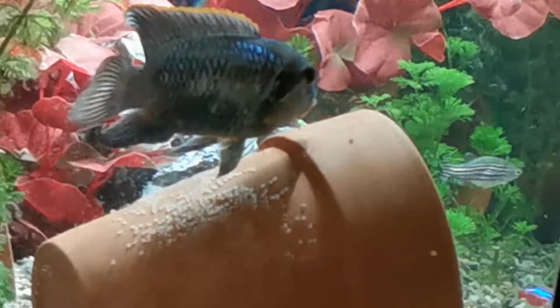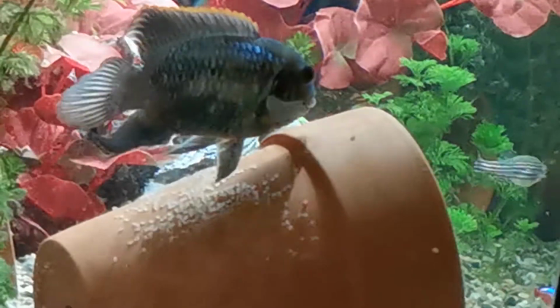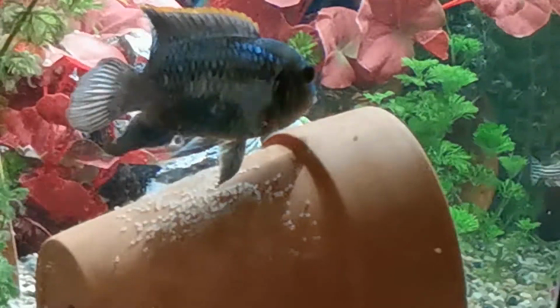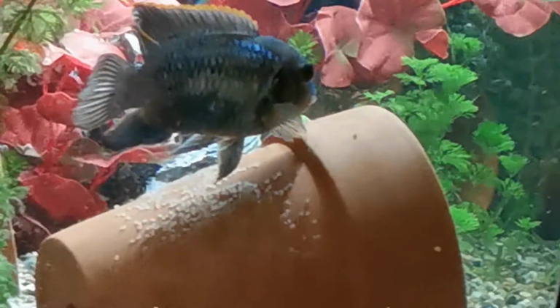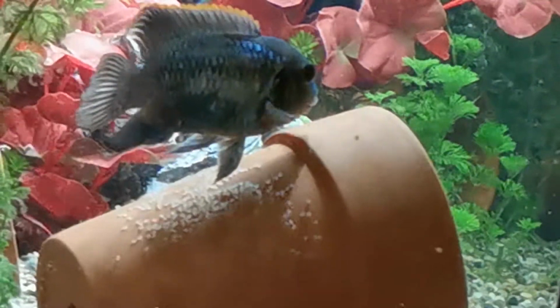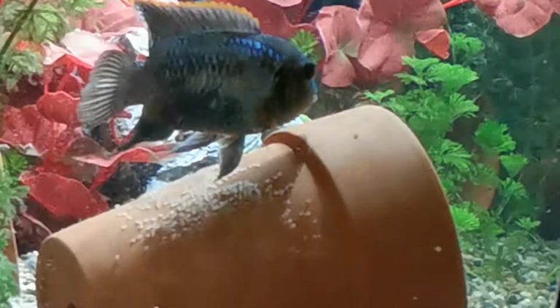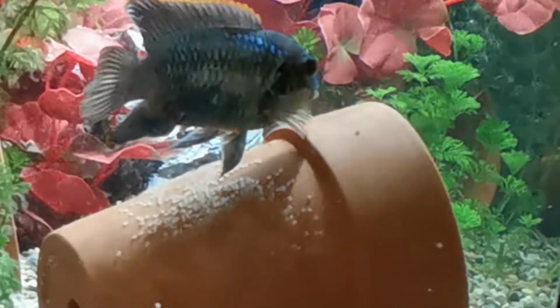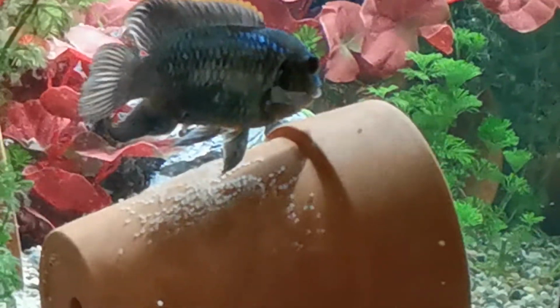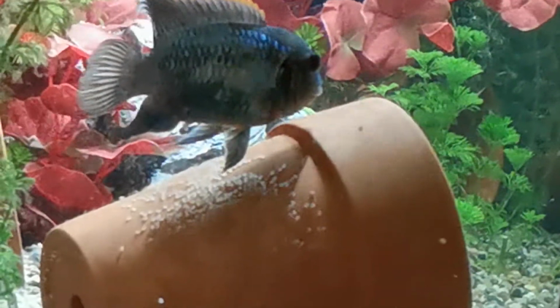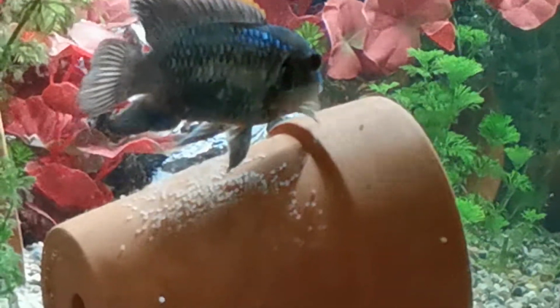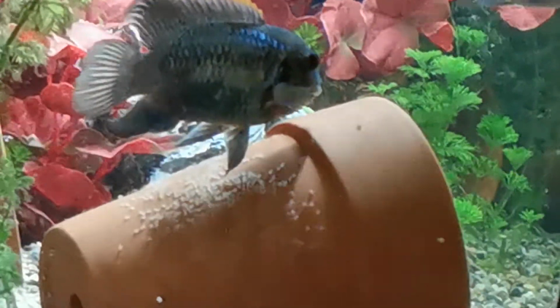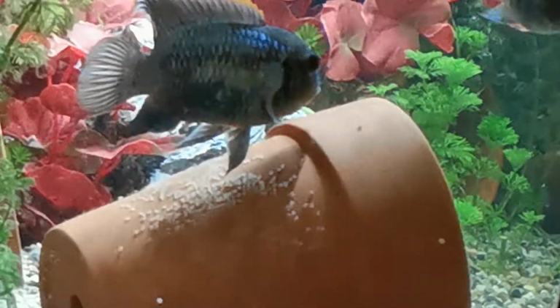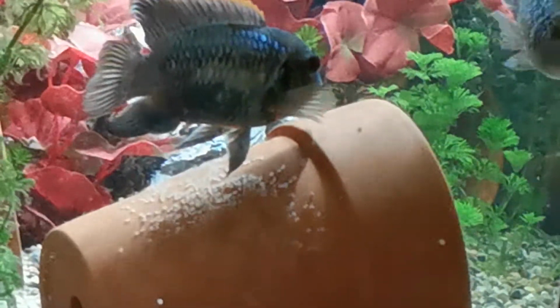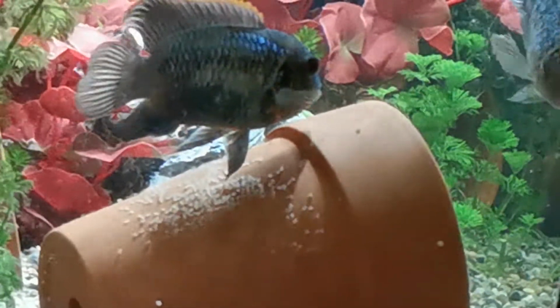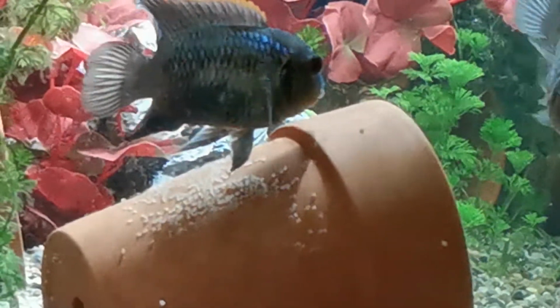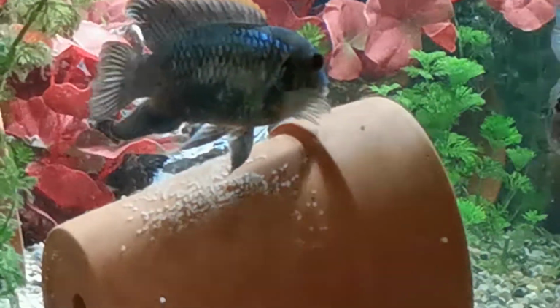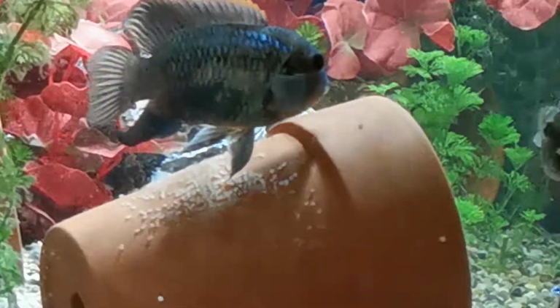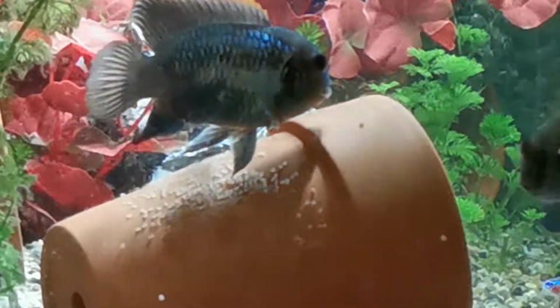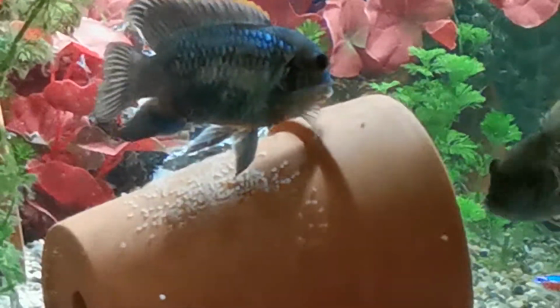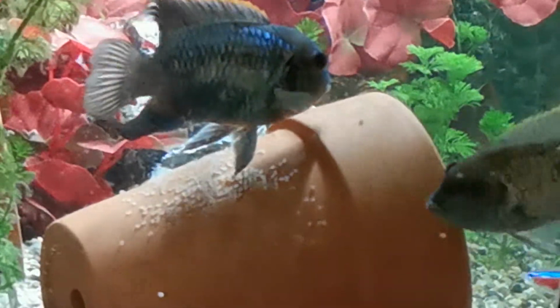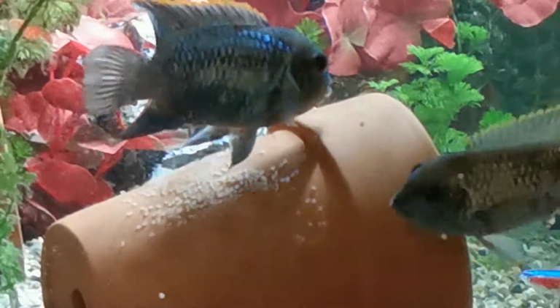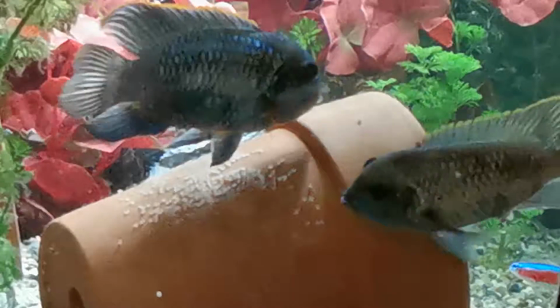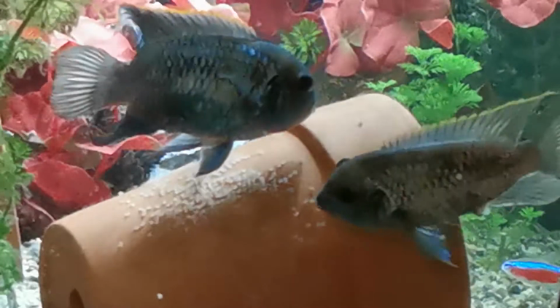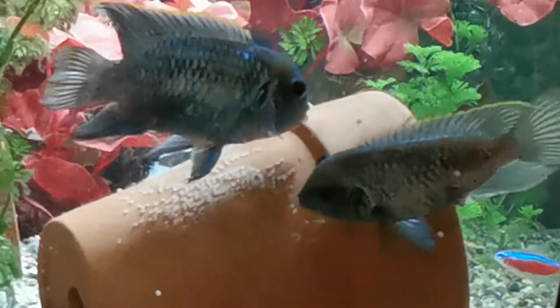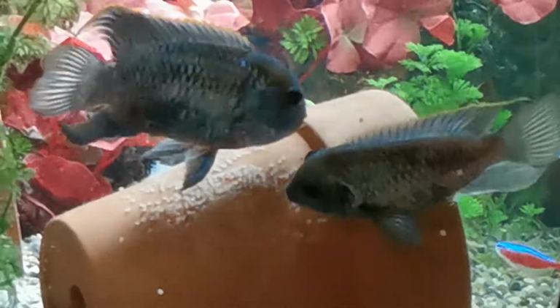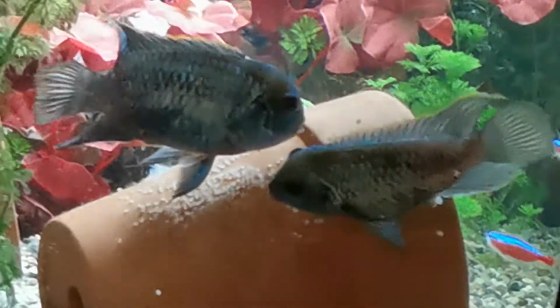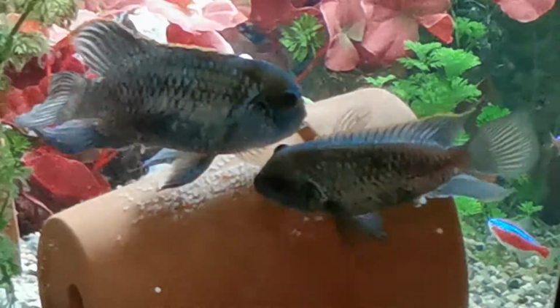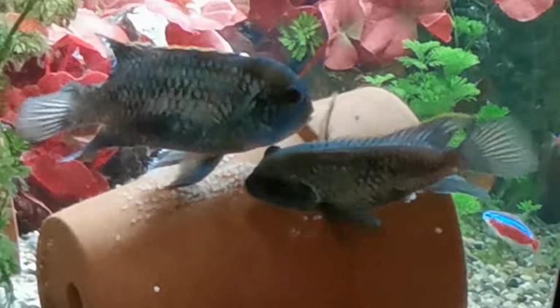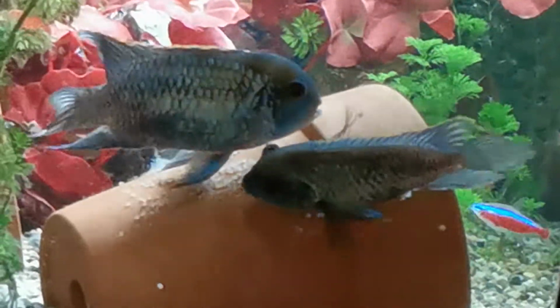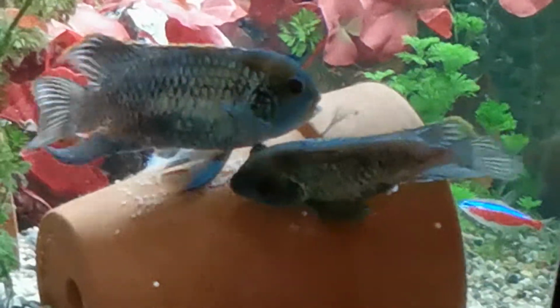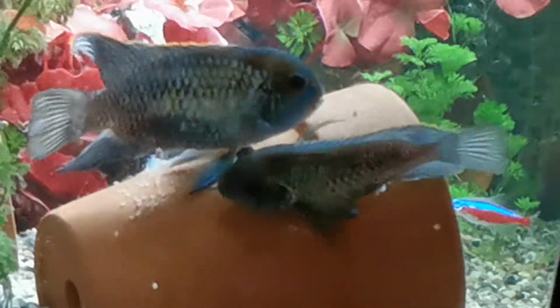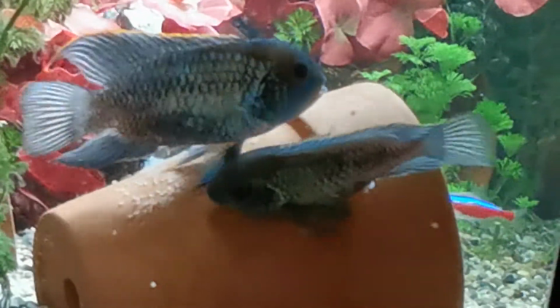I knew they were going to lay eggs because they've been displaying to each other and cleaning the plant pot most of the day.